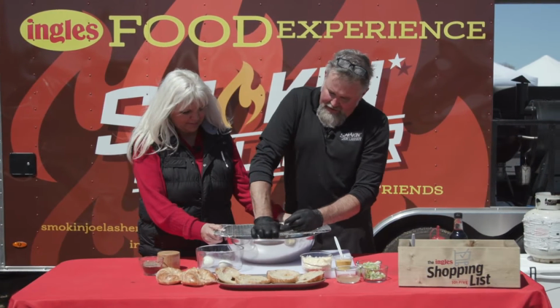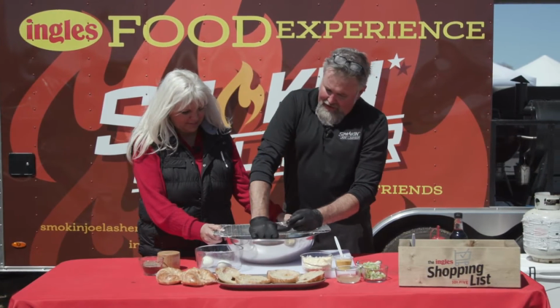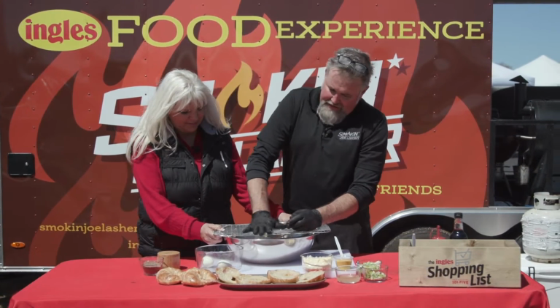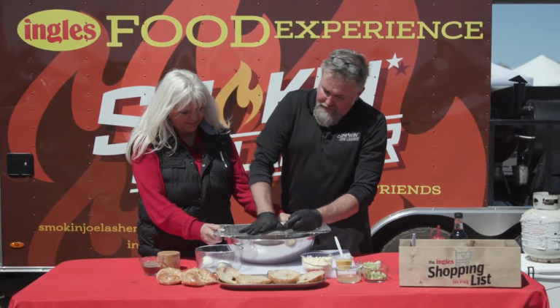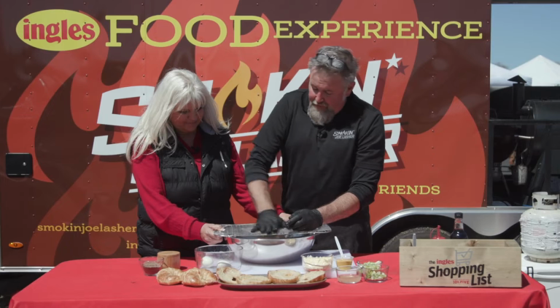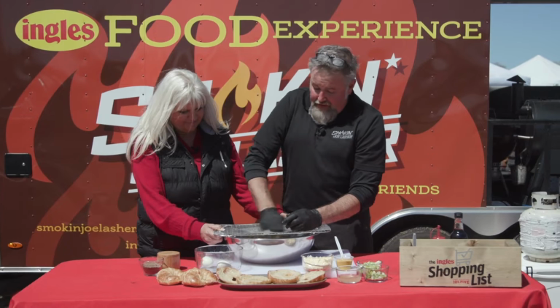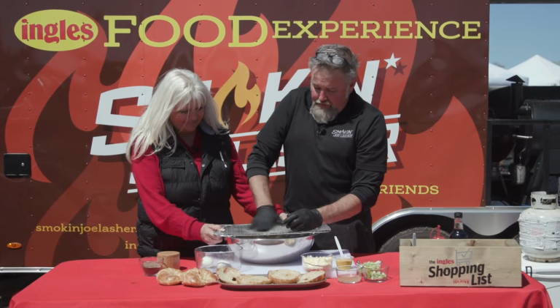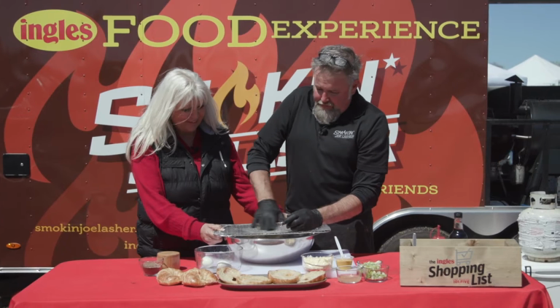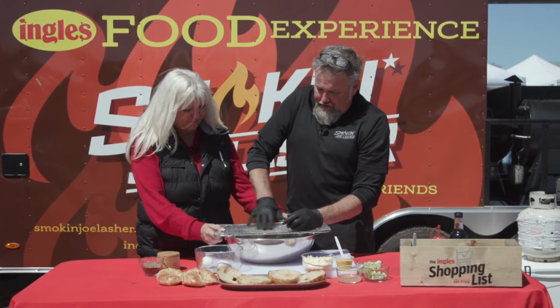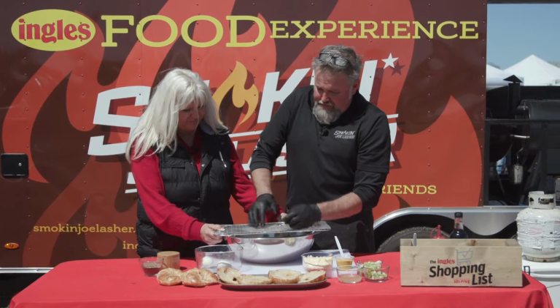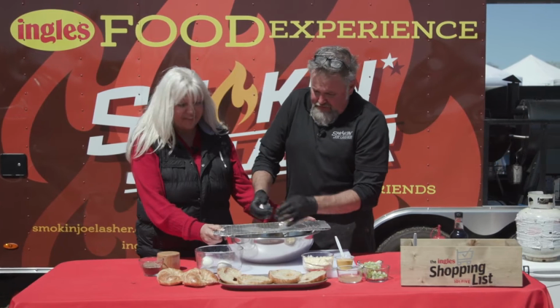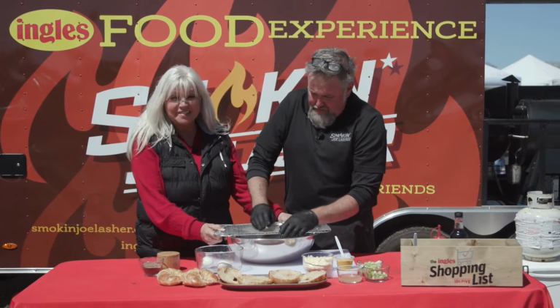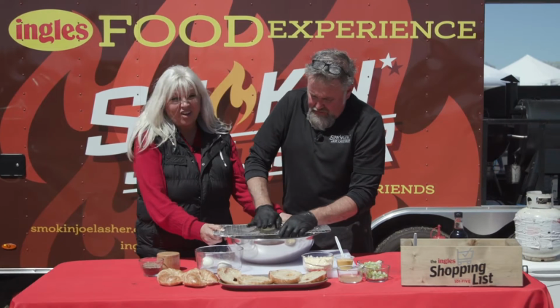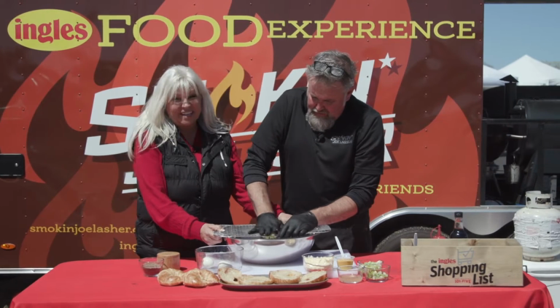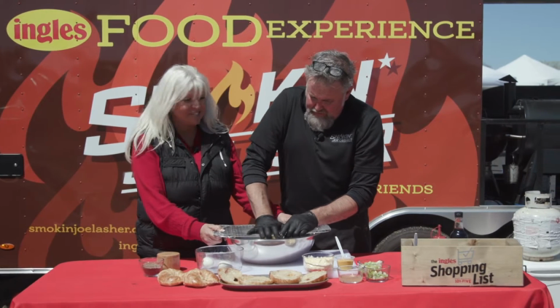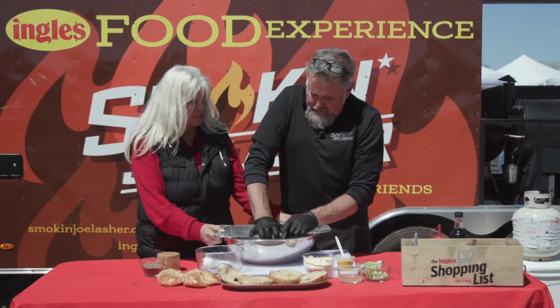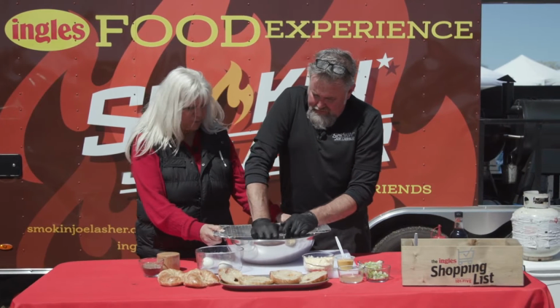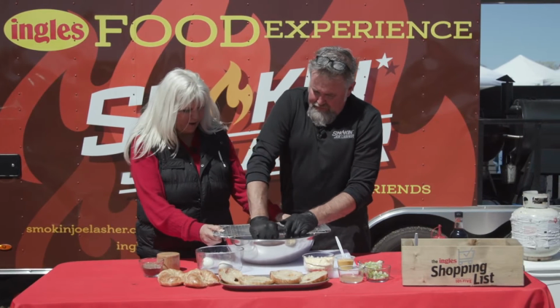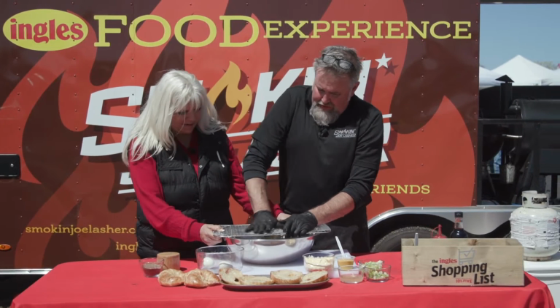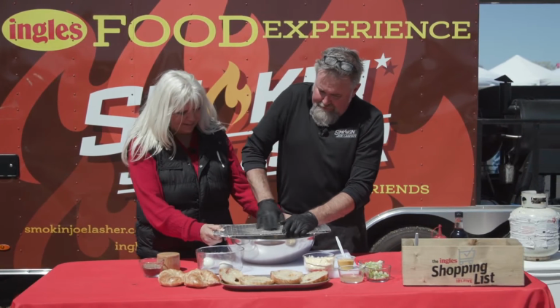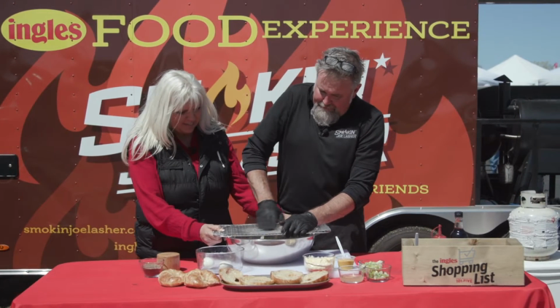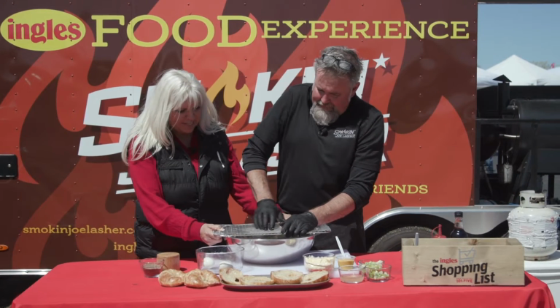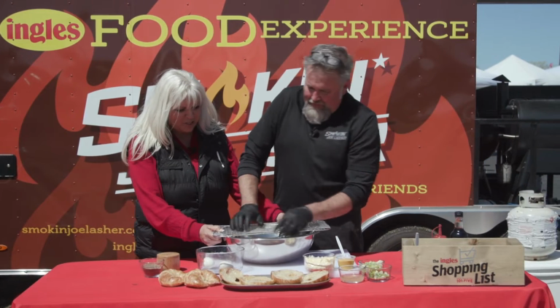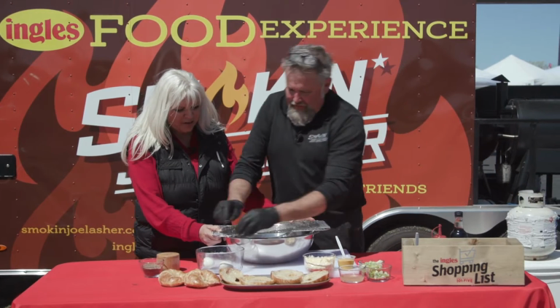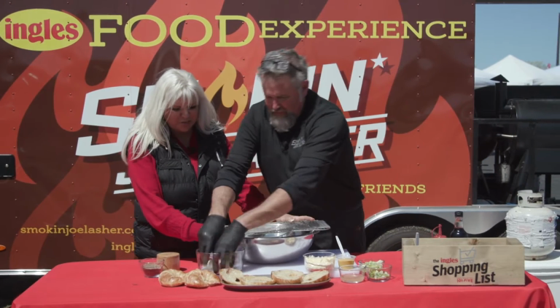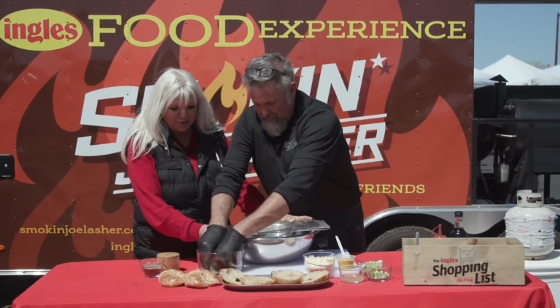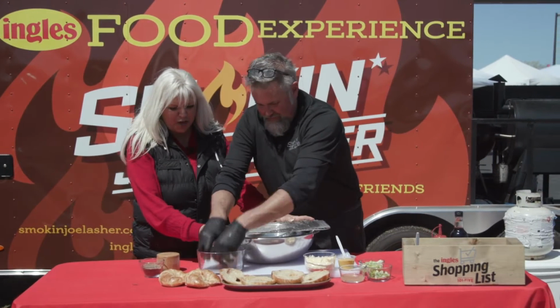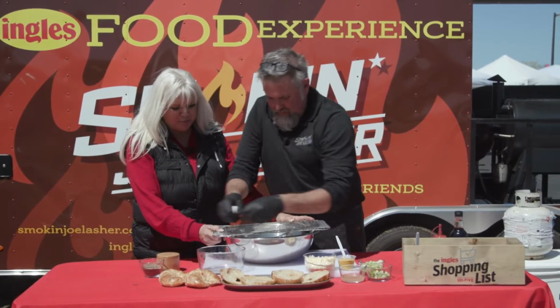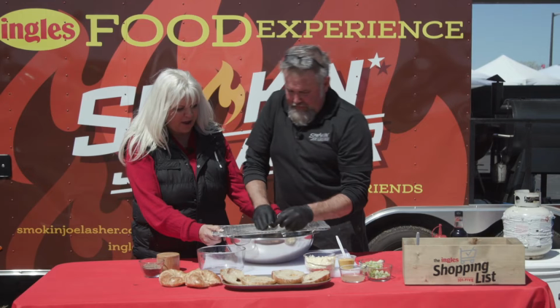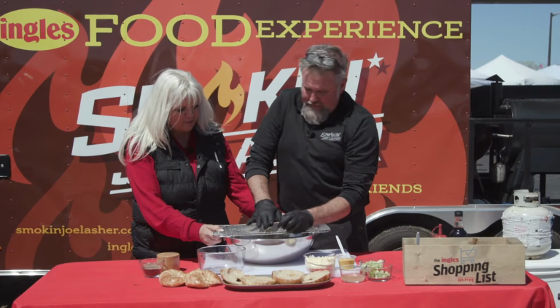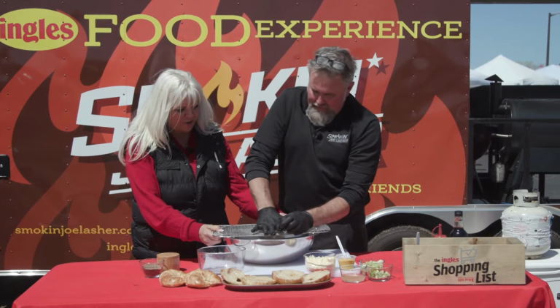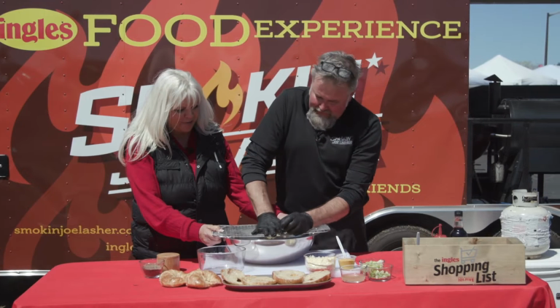I picked this one up at Ingles, to be honest with you. And that's all it is — just a warming rack. Slide your eggs through and it chops them right up for you.